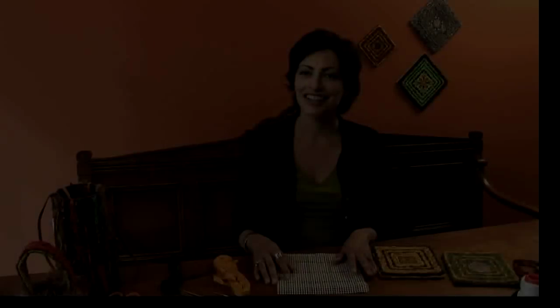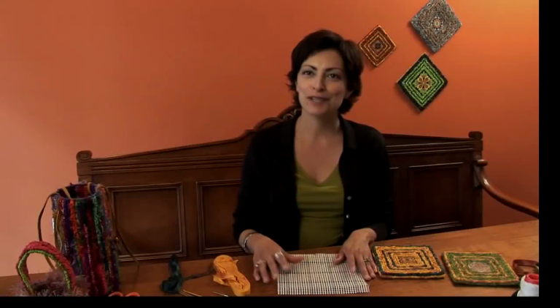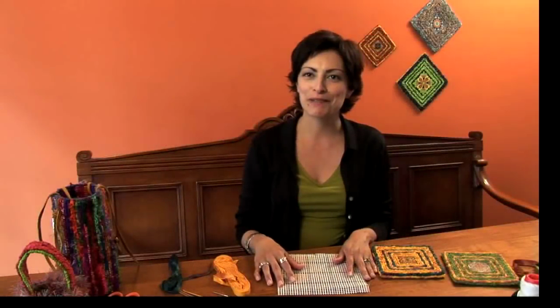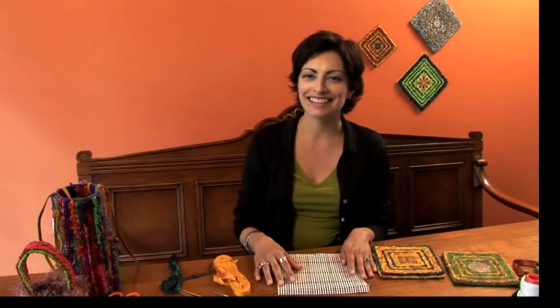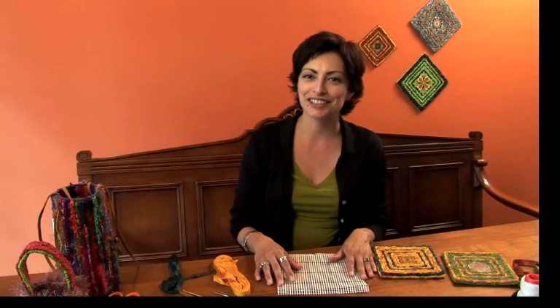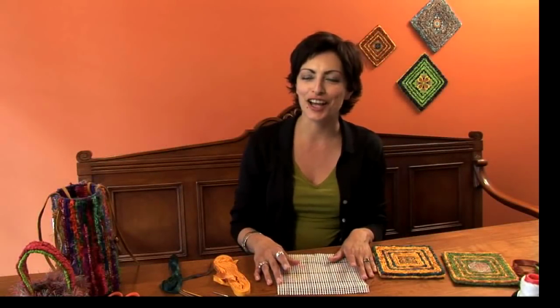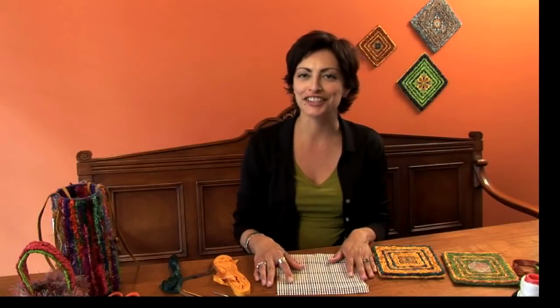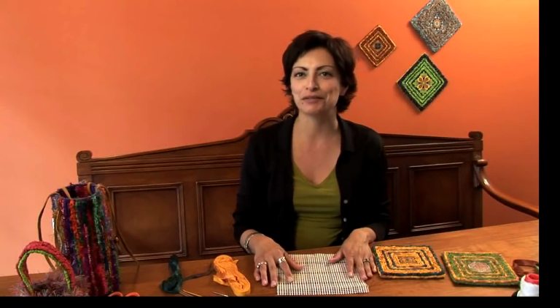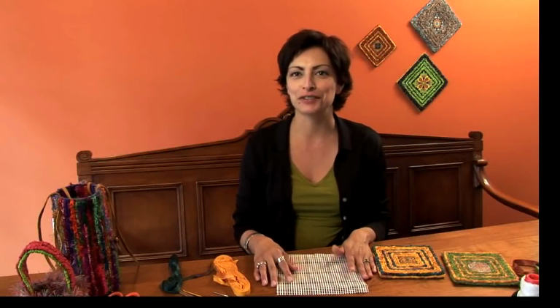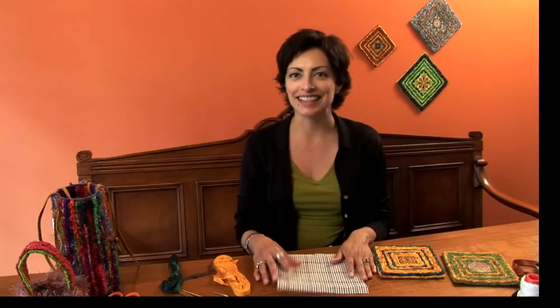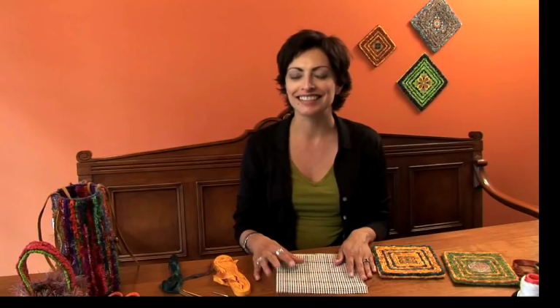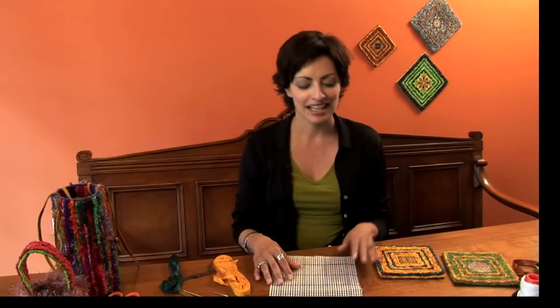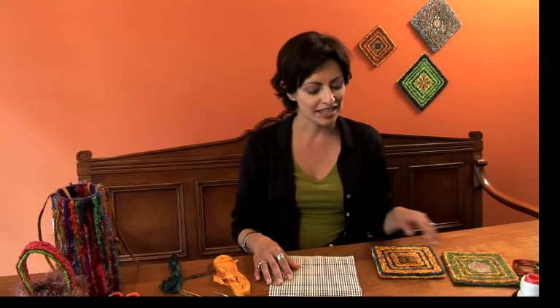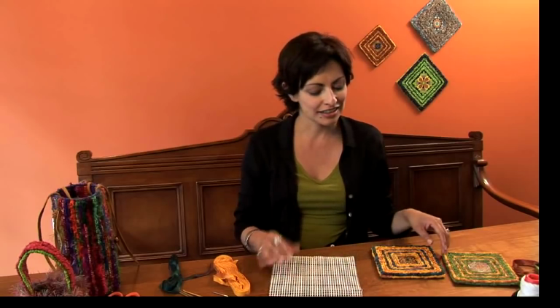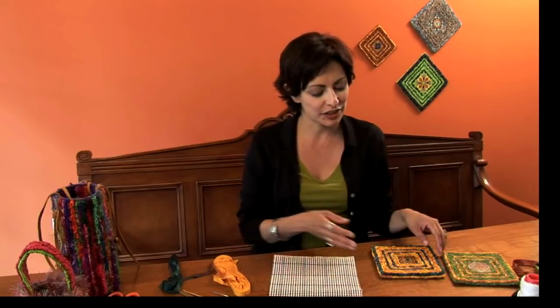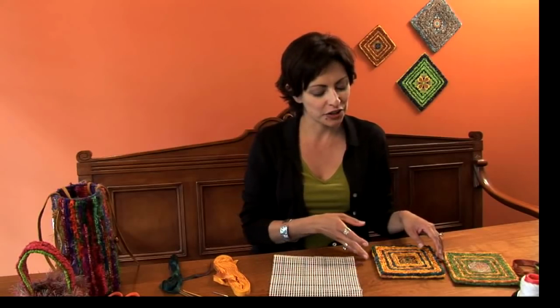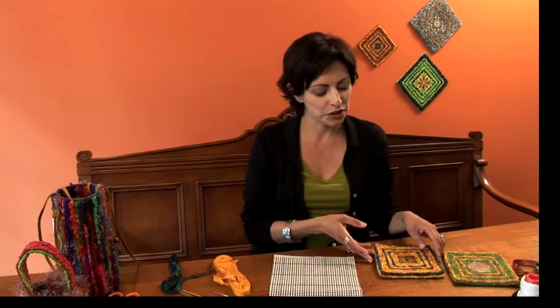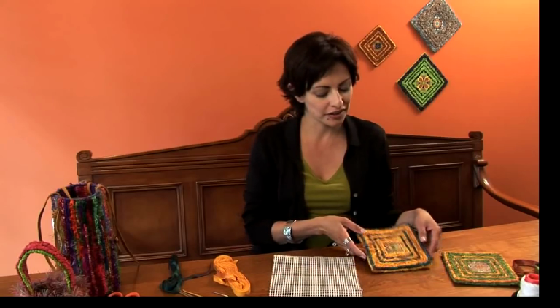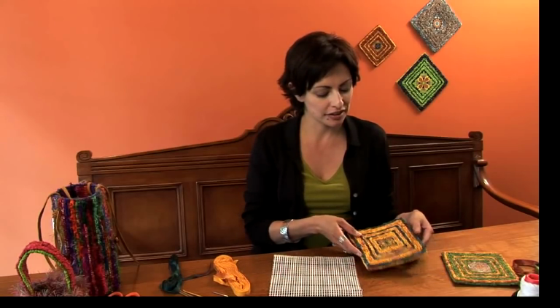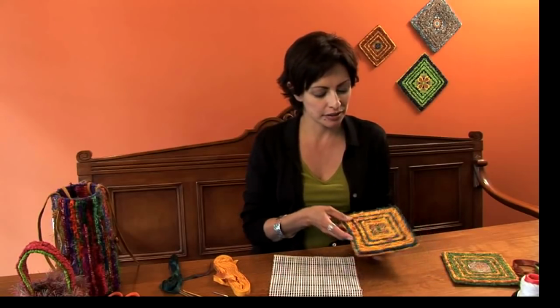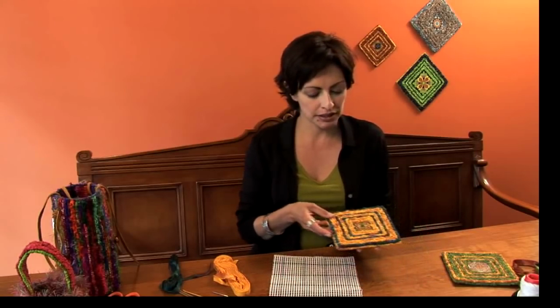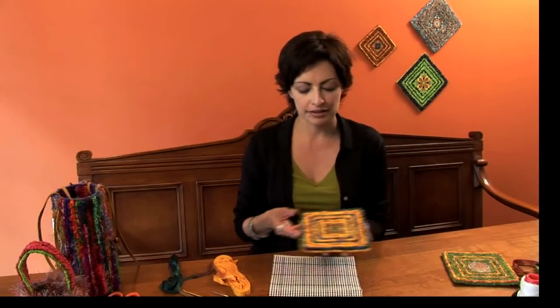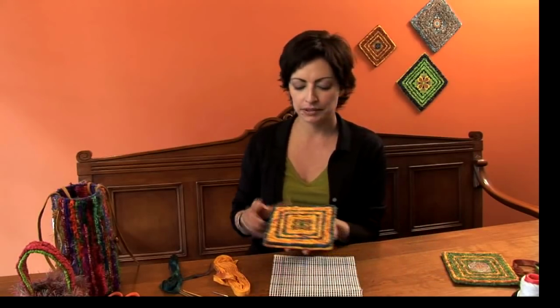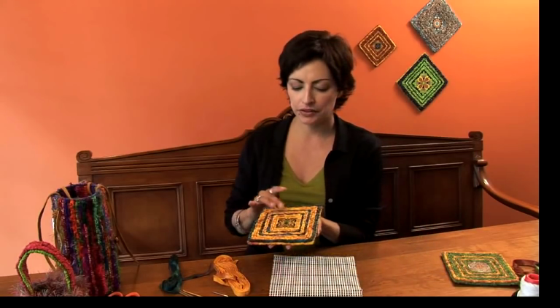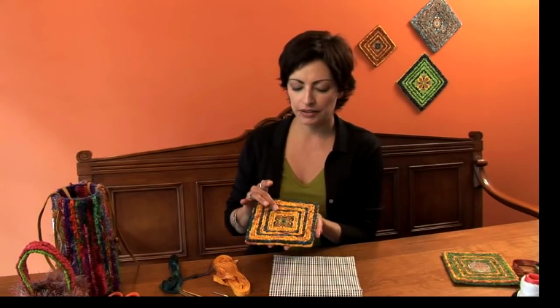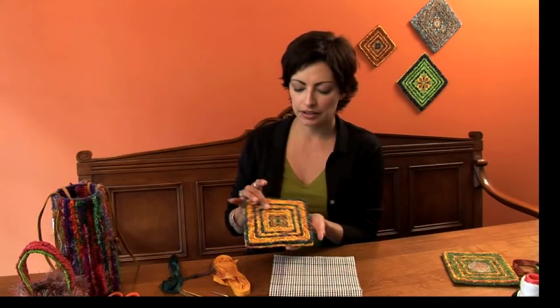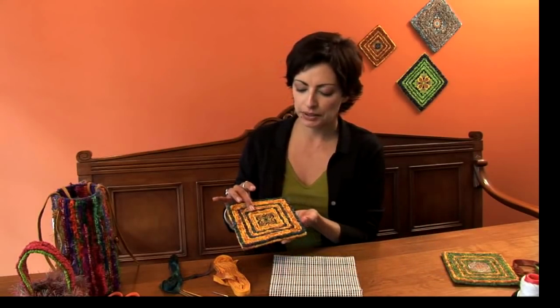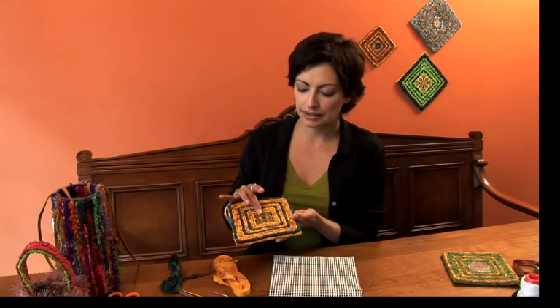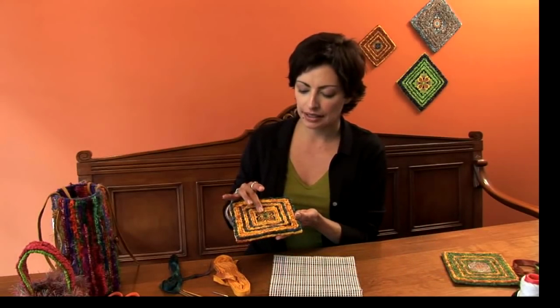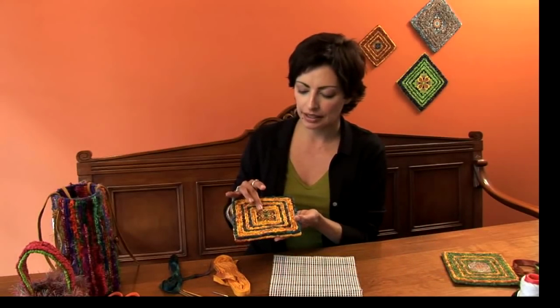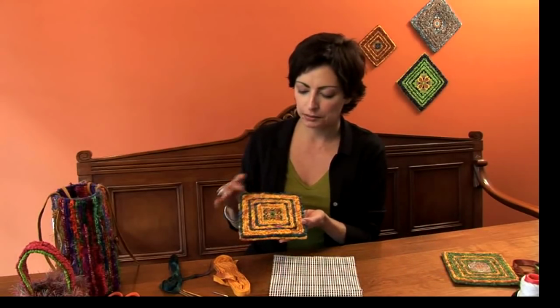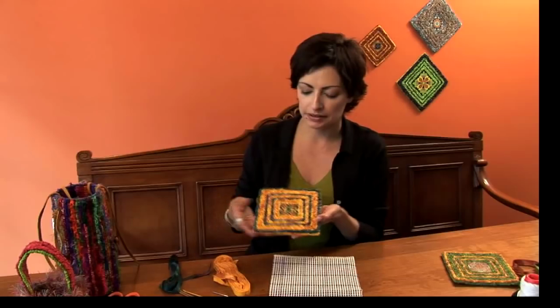Welcome back to Locker Hooking with Teresa. In this video you are going to learn how to make this beautiful trivet with an inset tile piece.